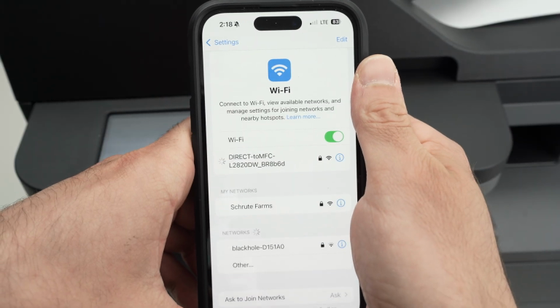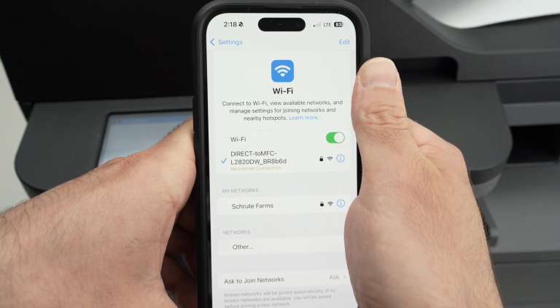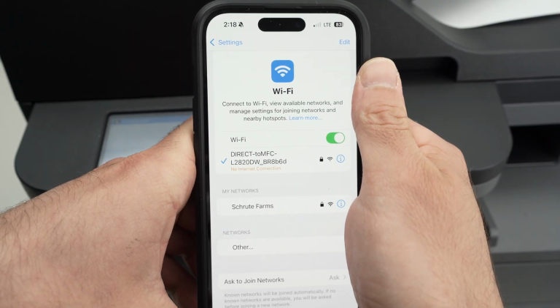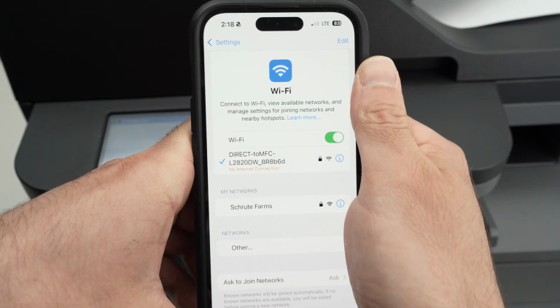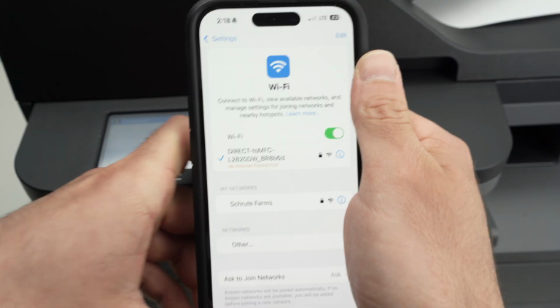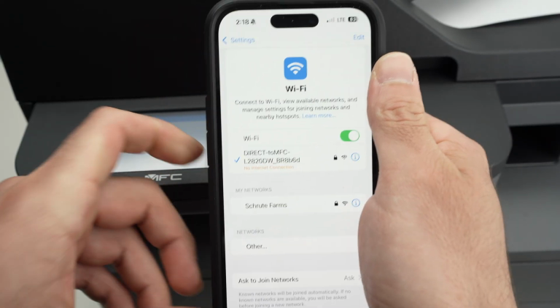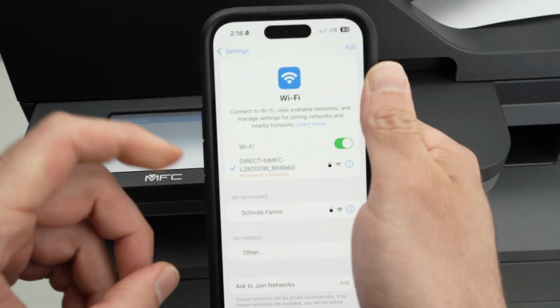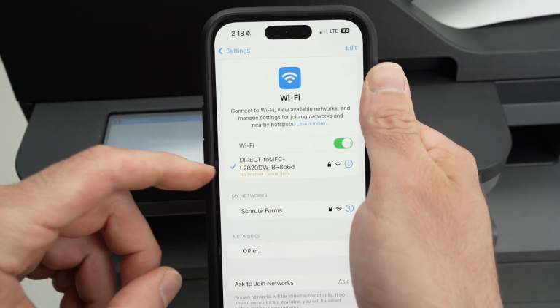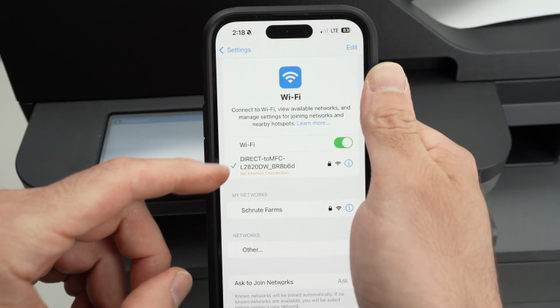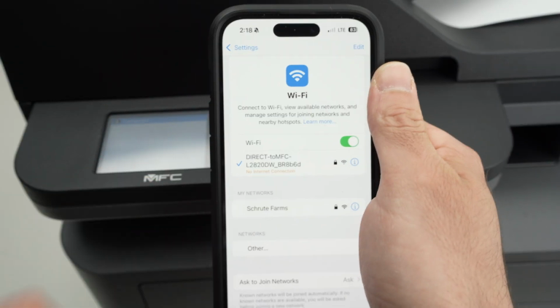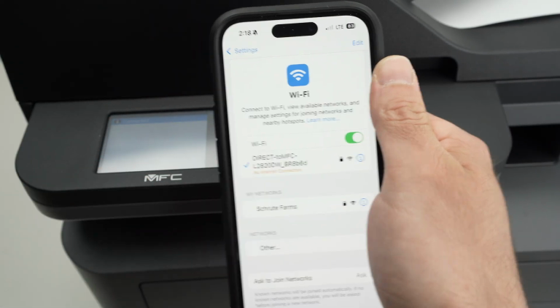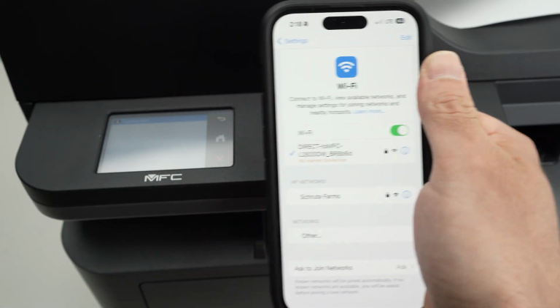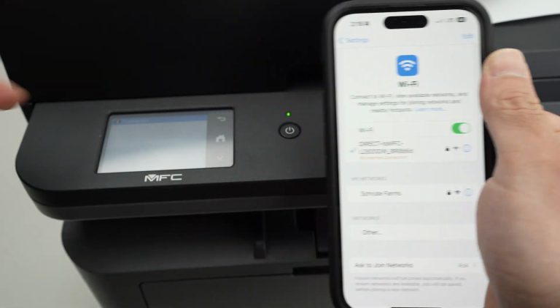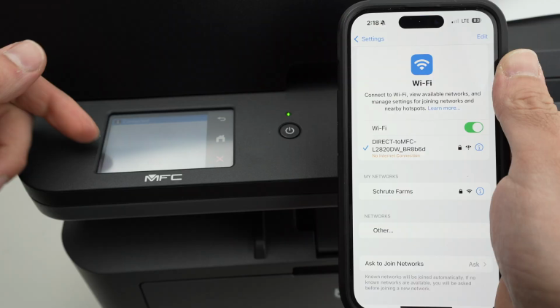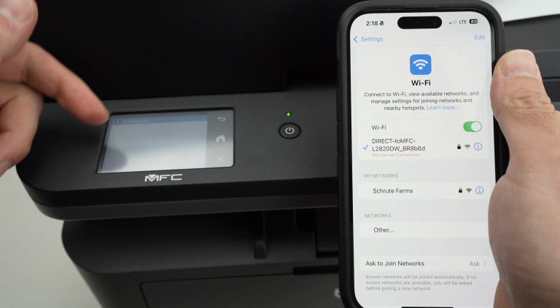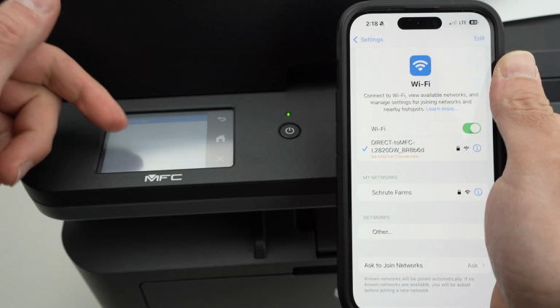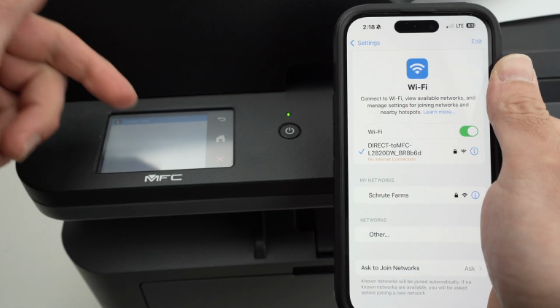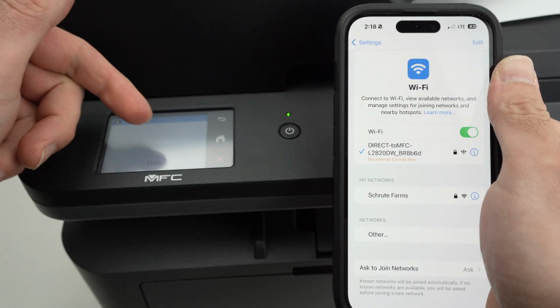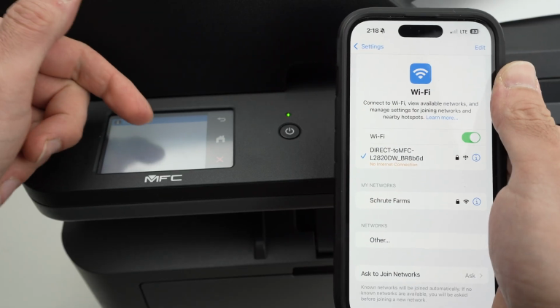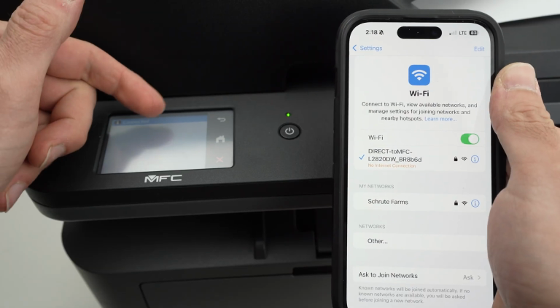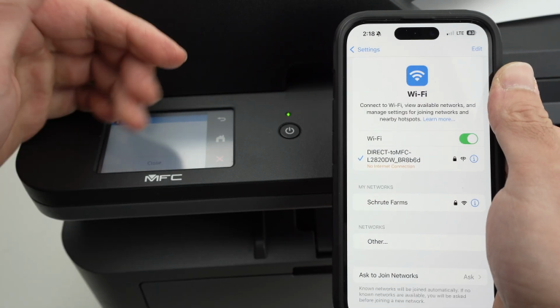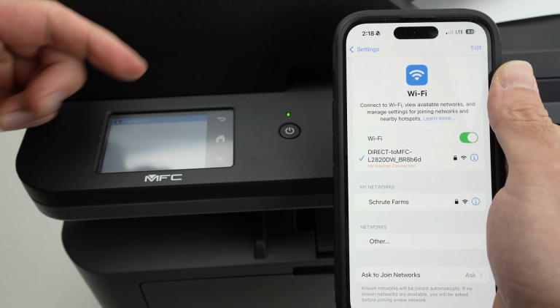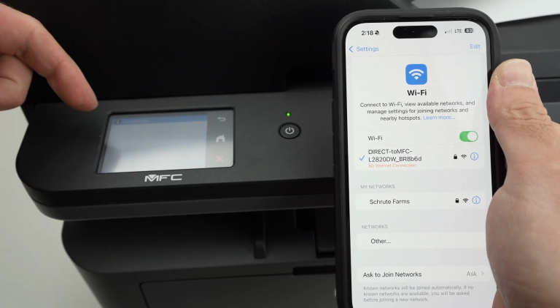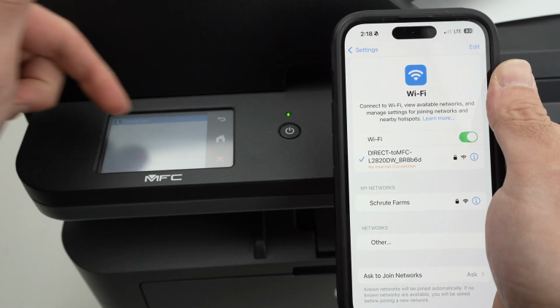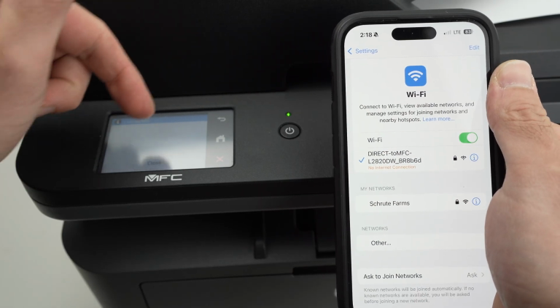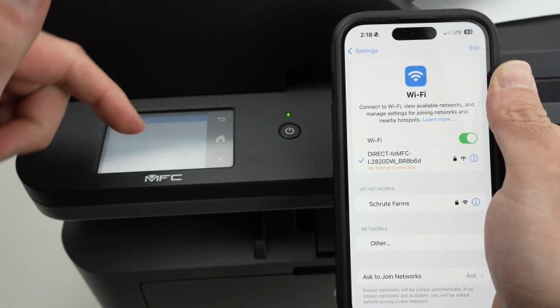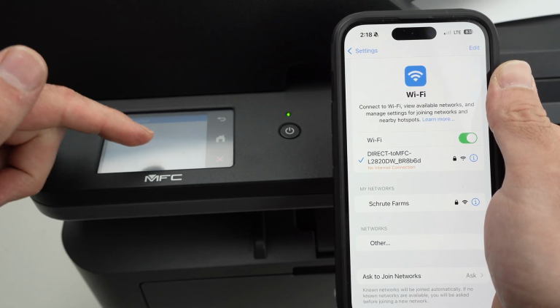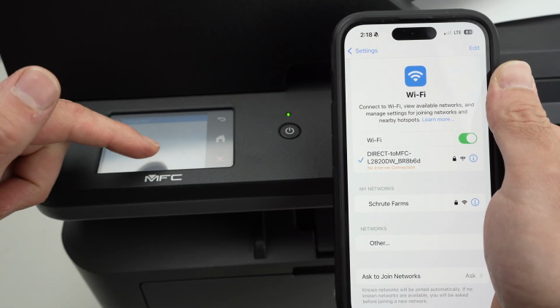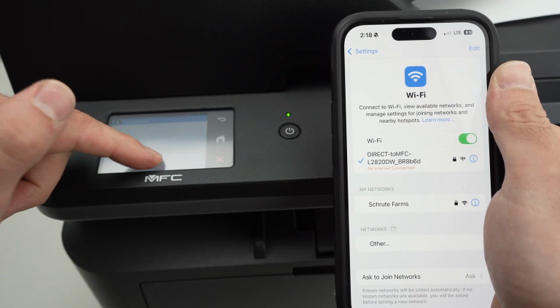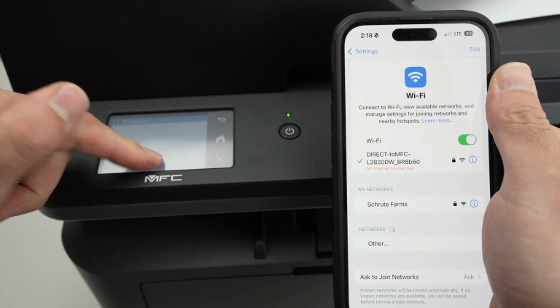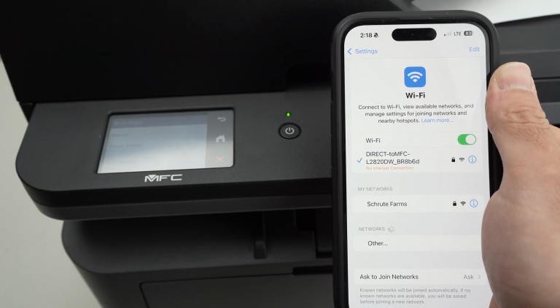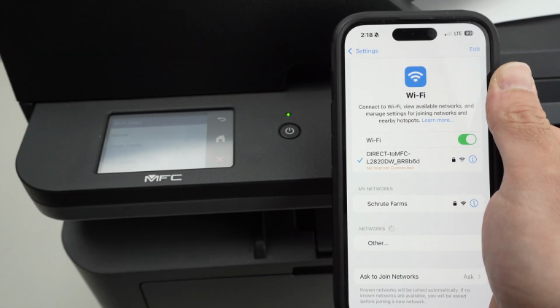Now it's been connected — you'll see the check mark. And even on the screen of your printer, you're going to see 'Connected.' You can press Close.